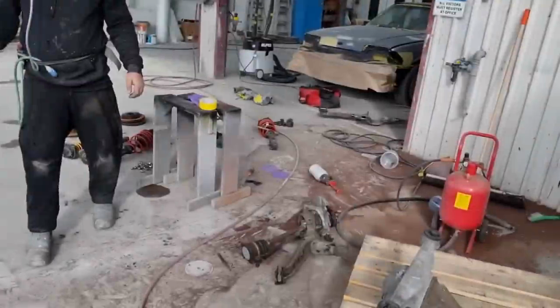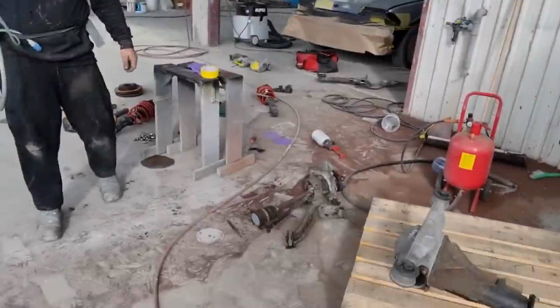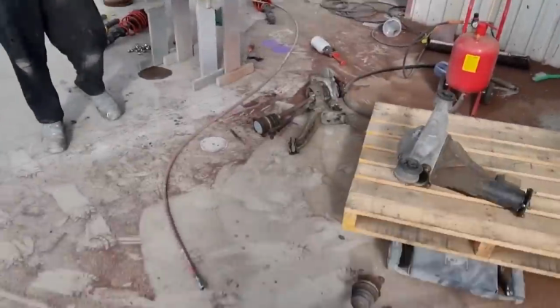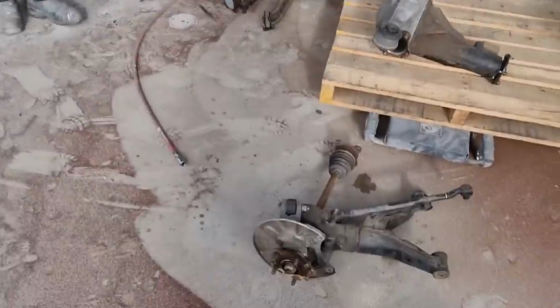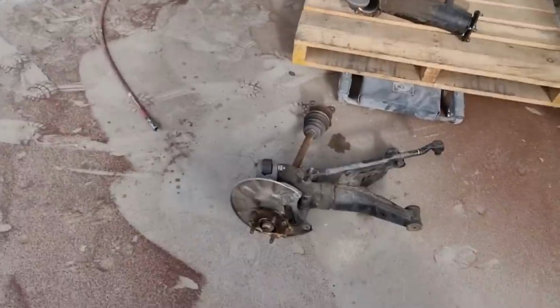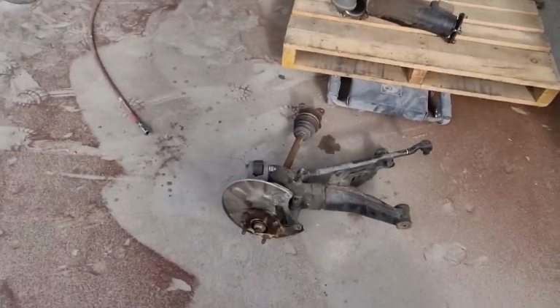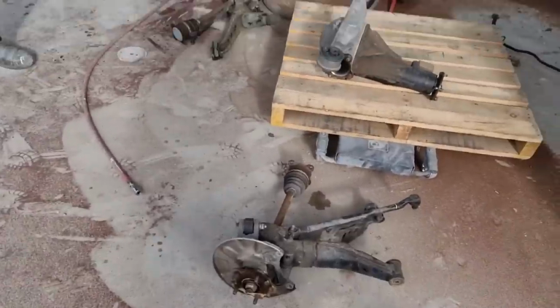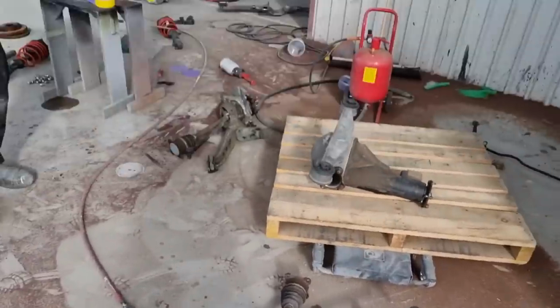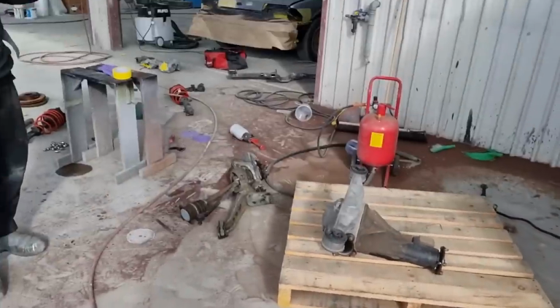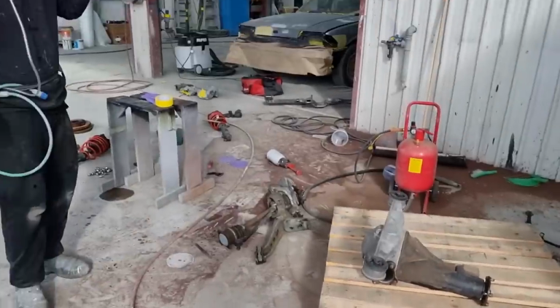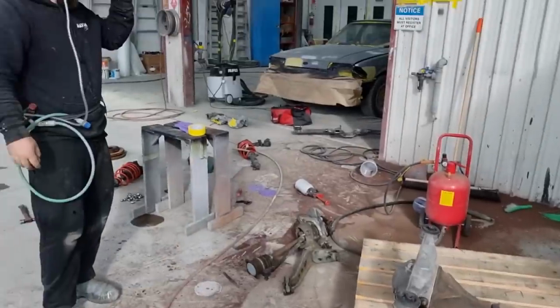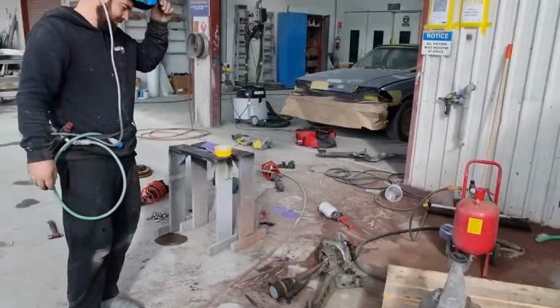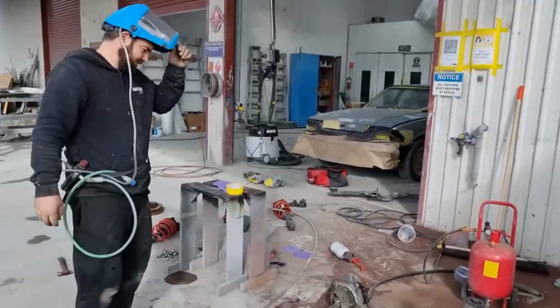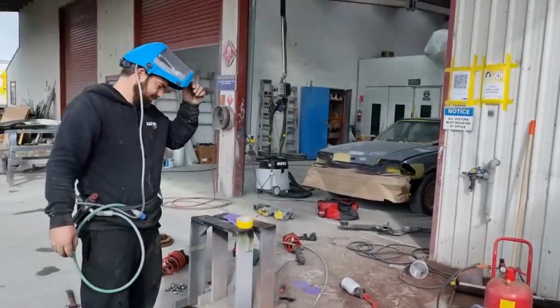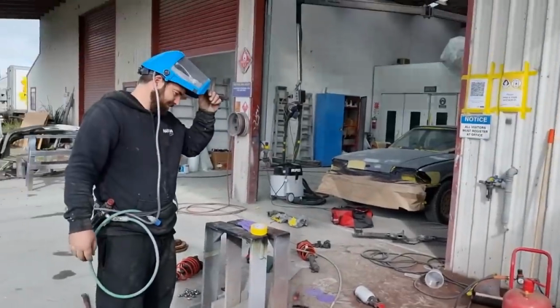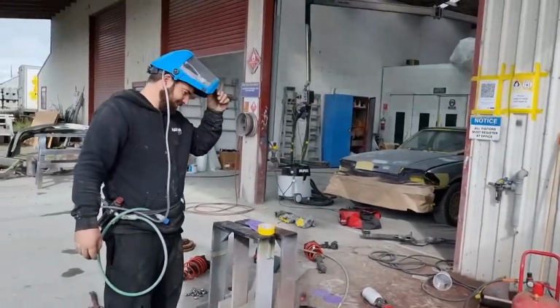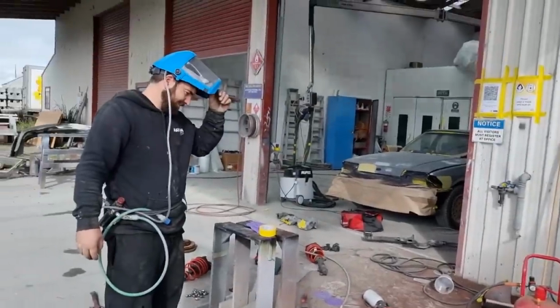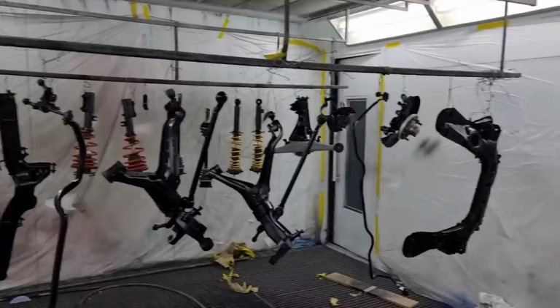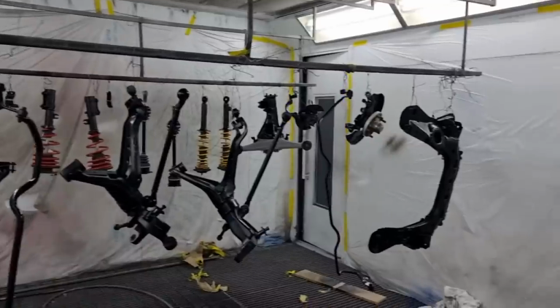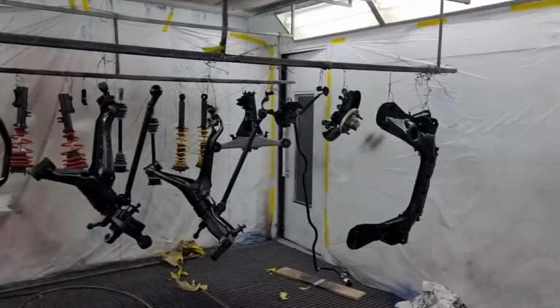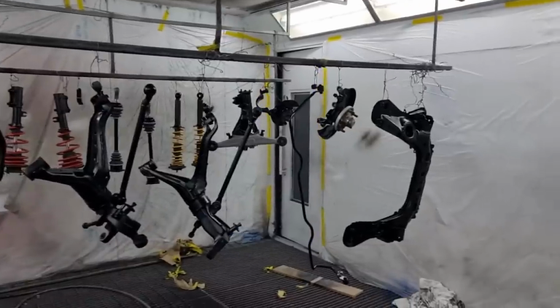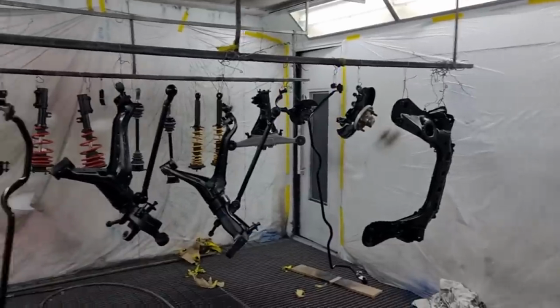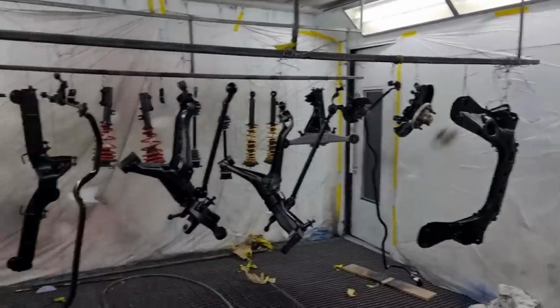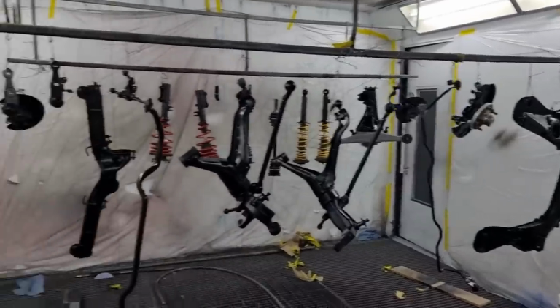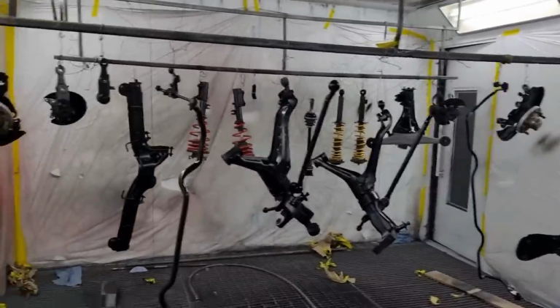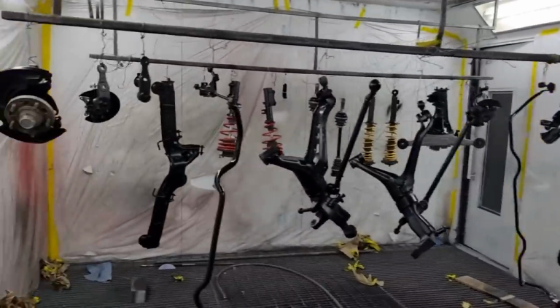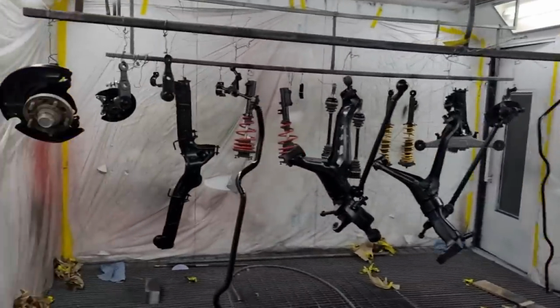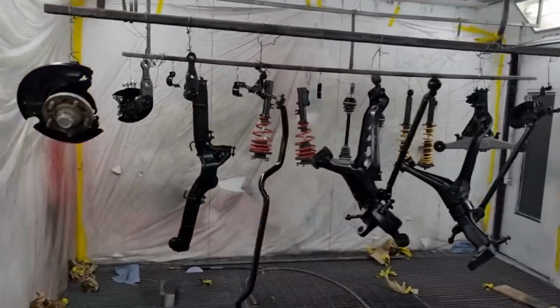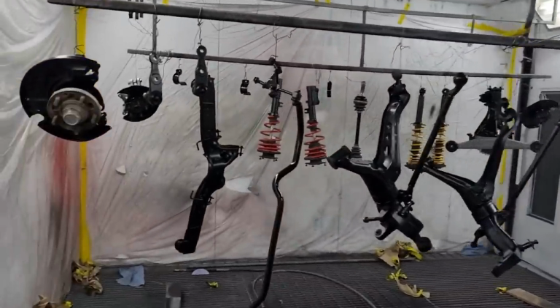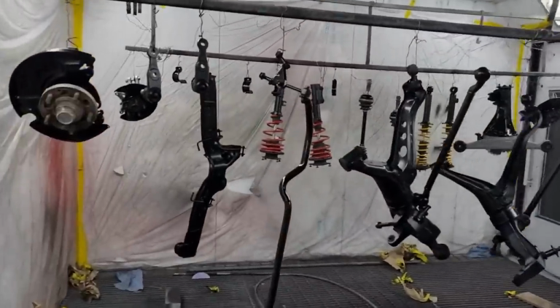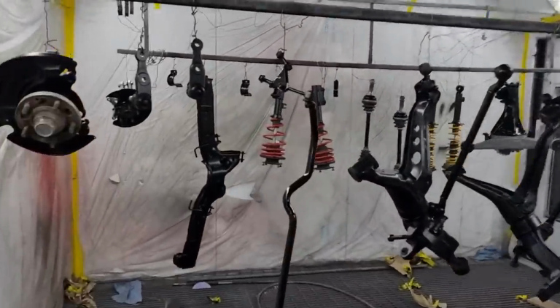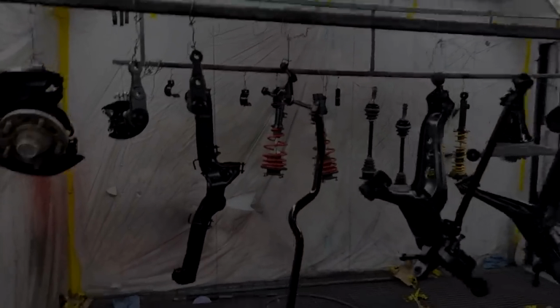Here we are — we have a fully disassembled RX-7. Just look at it, that is so clean.